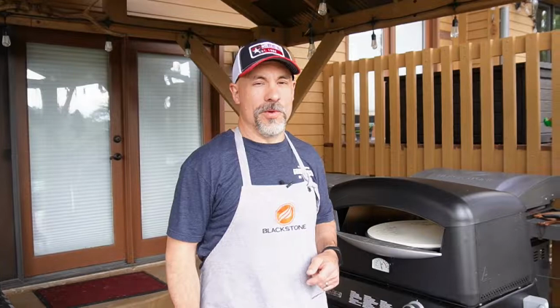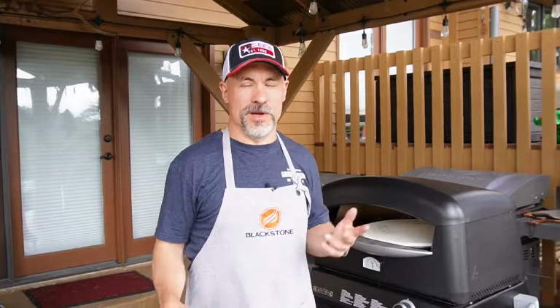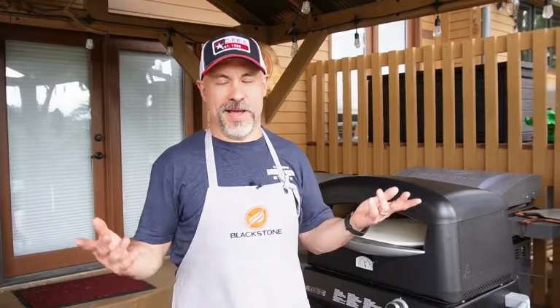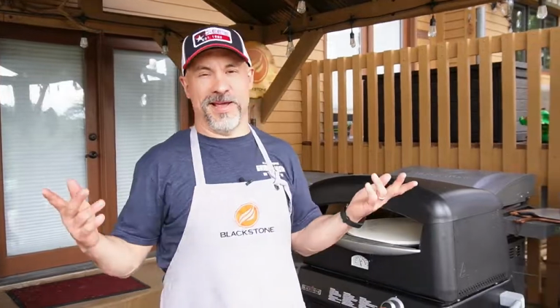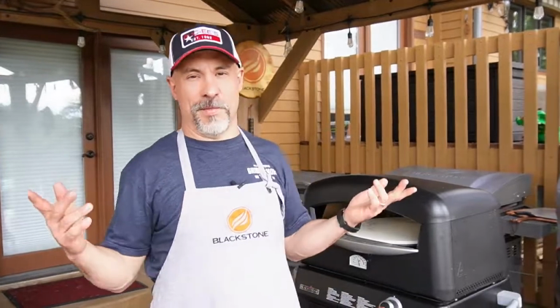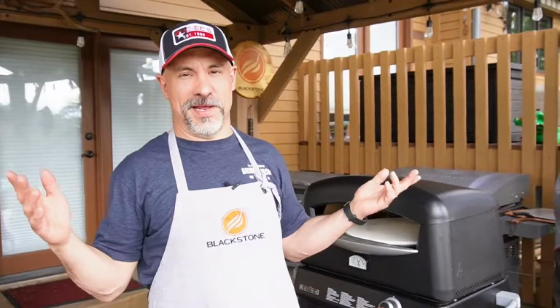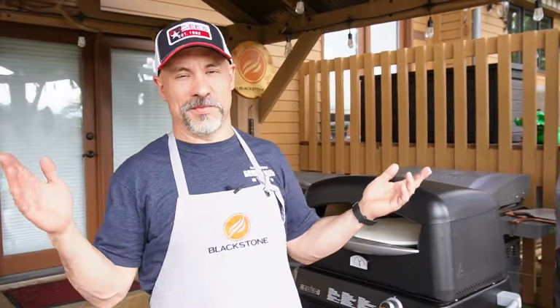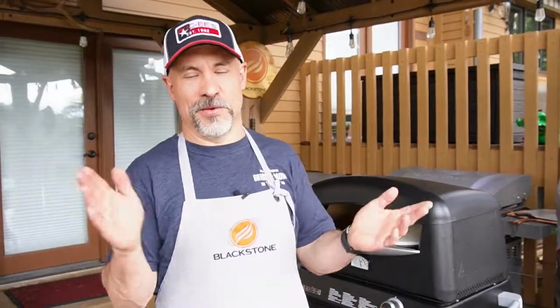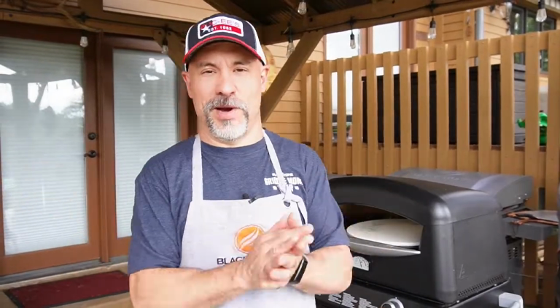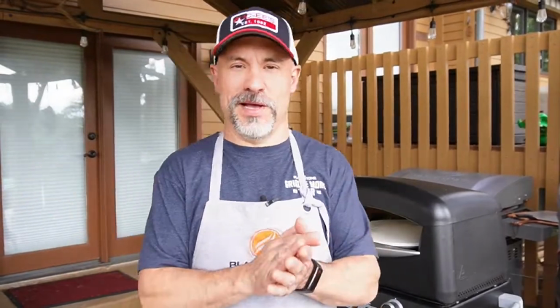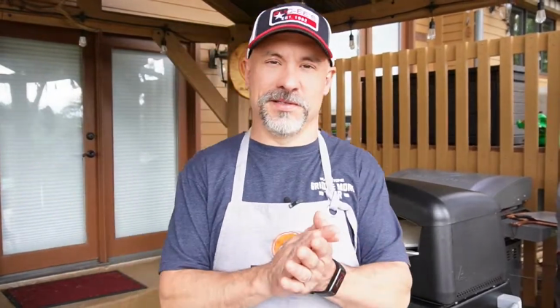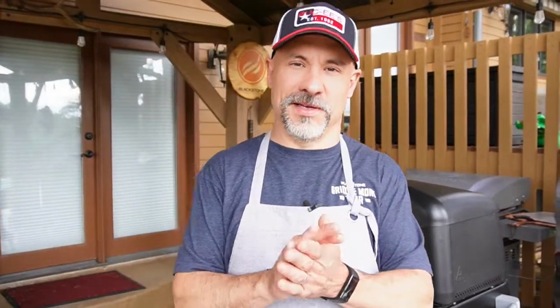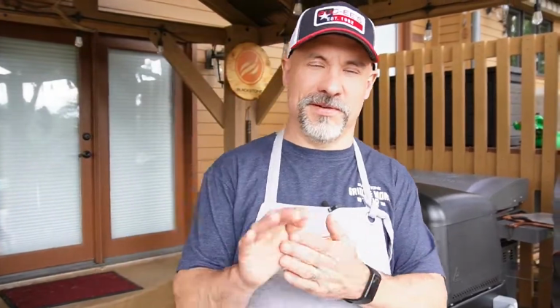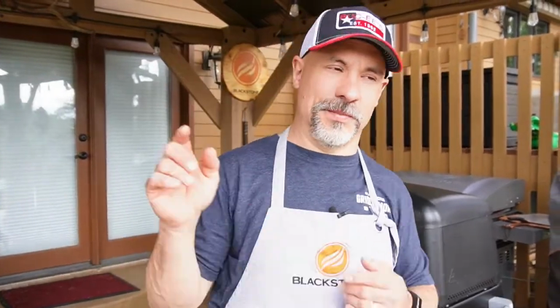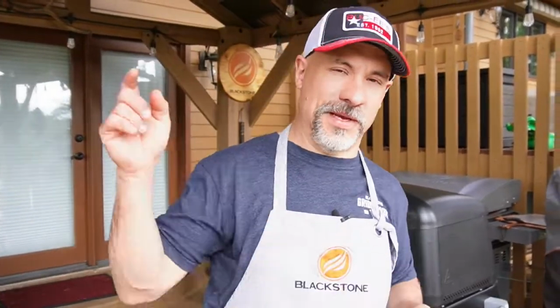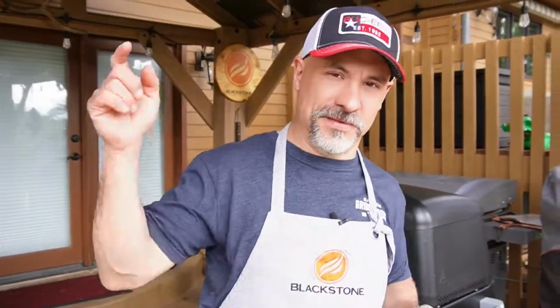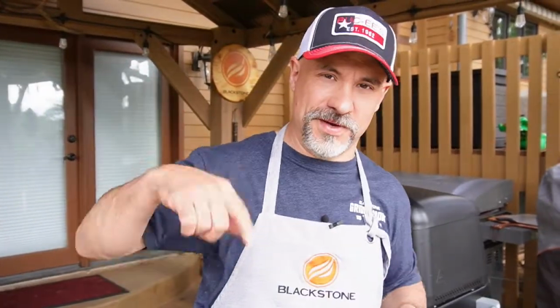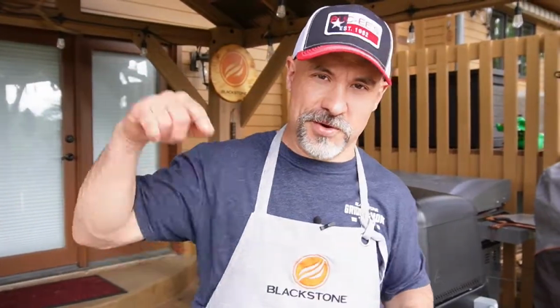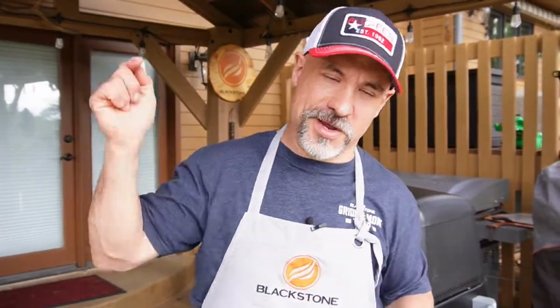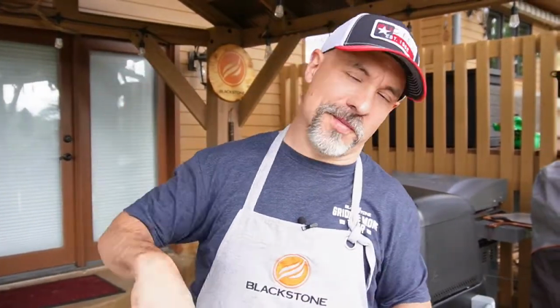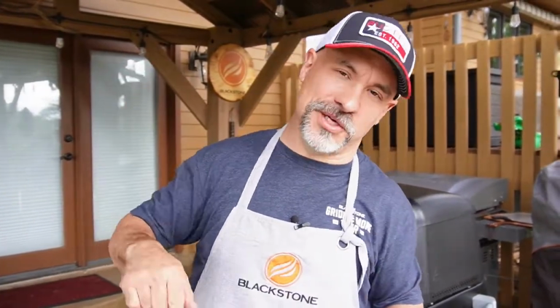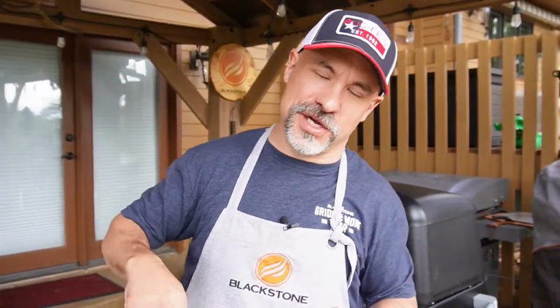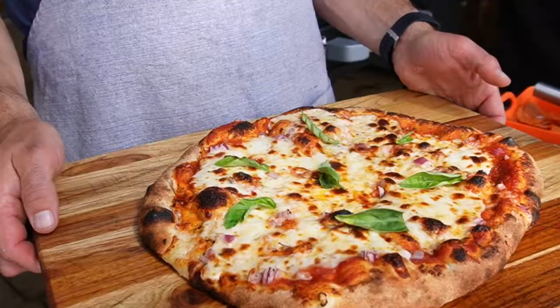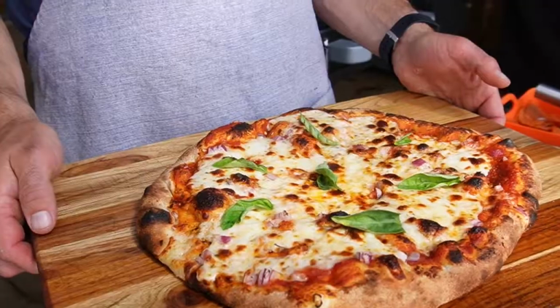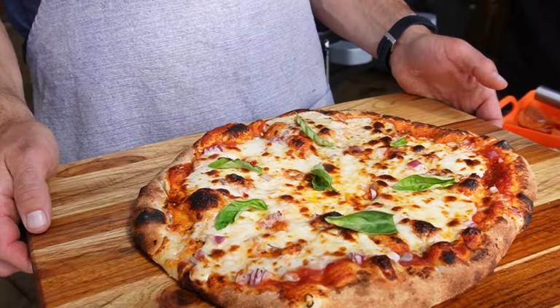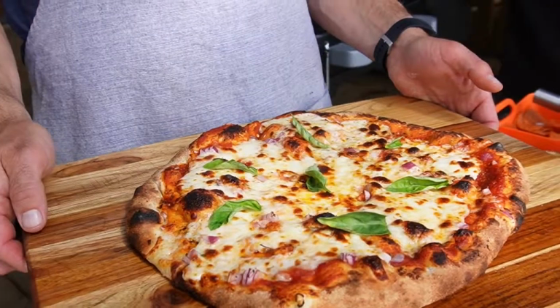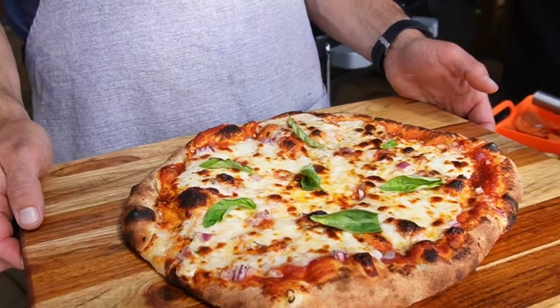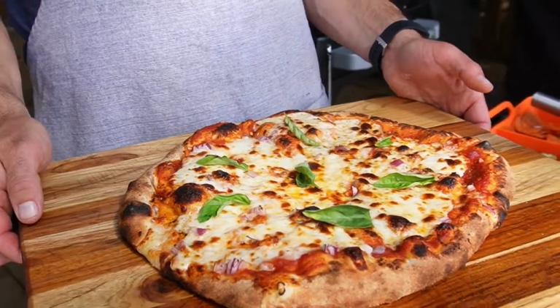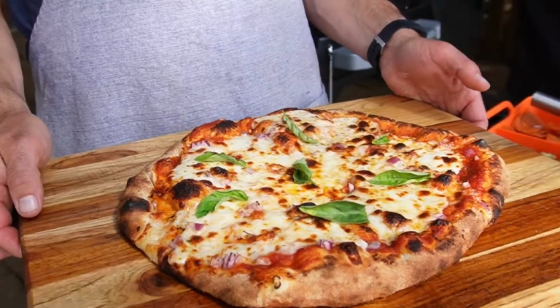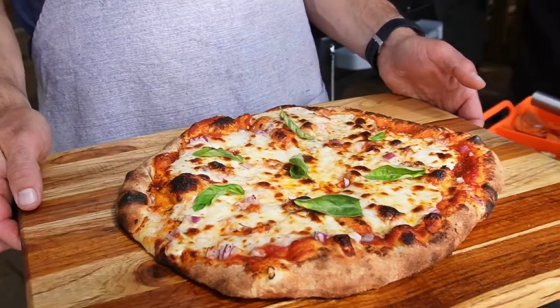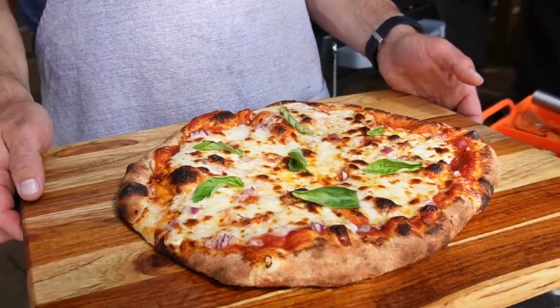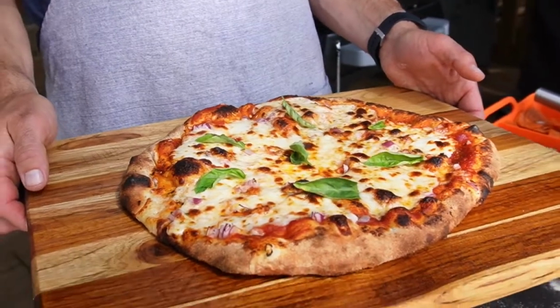Welcome back everybody. It's been a while since I've done a pizza video here on my channel, so let's do it. Let's cook up a pizza.